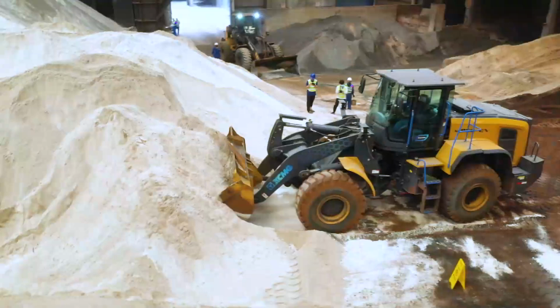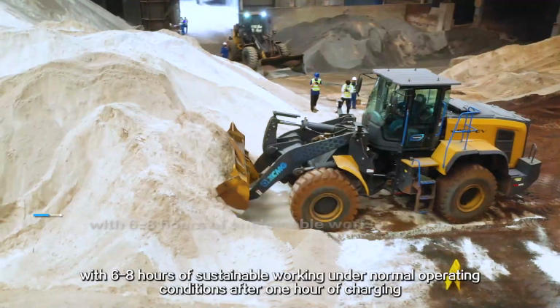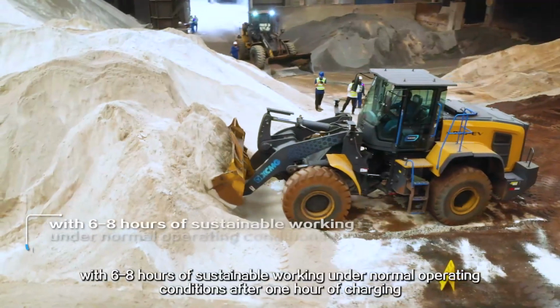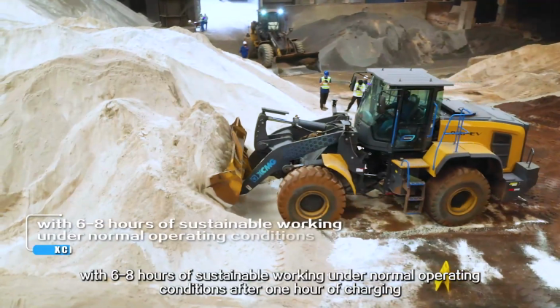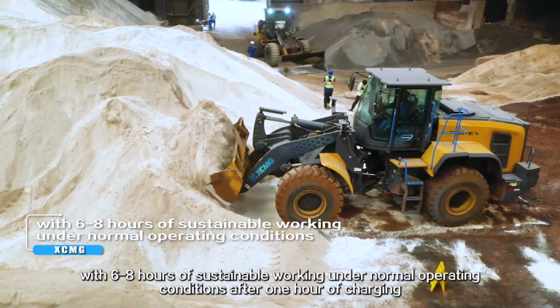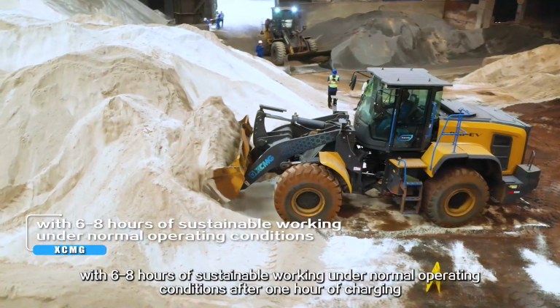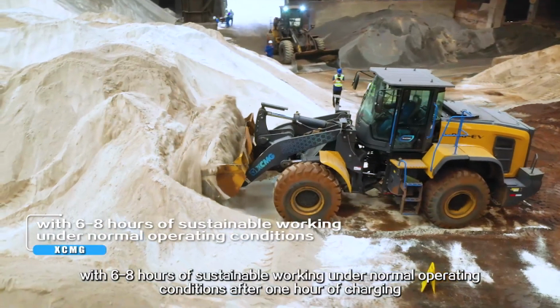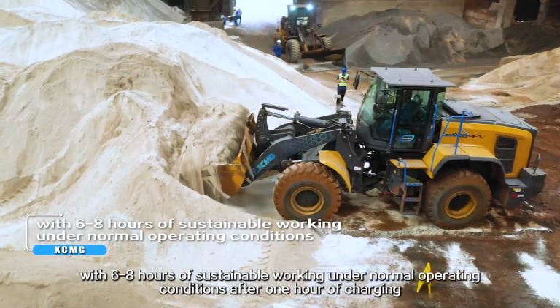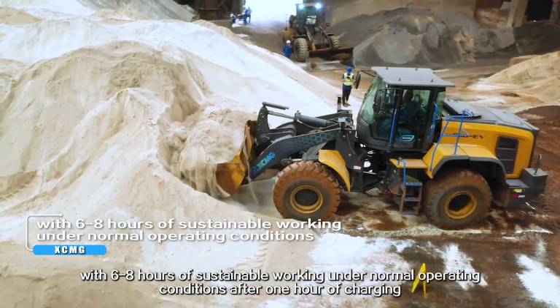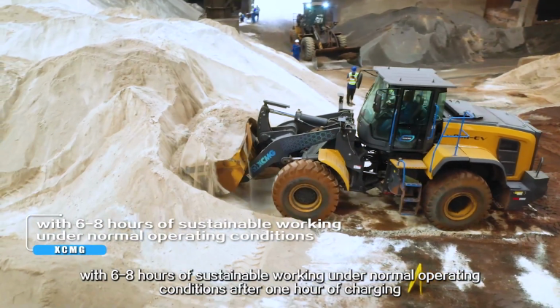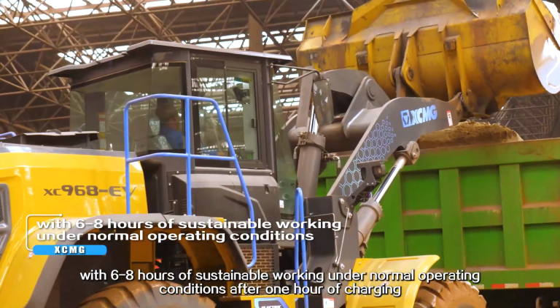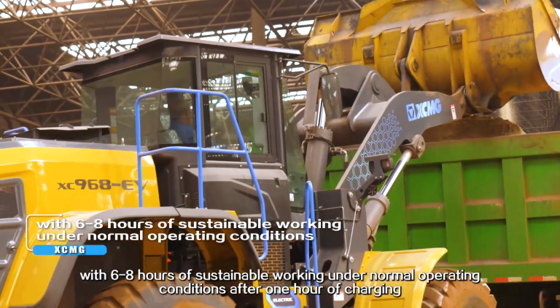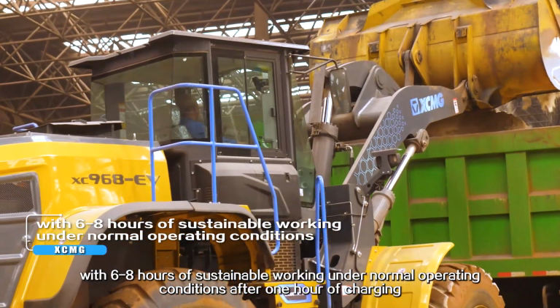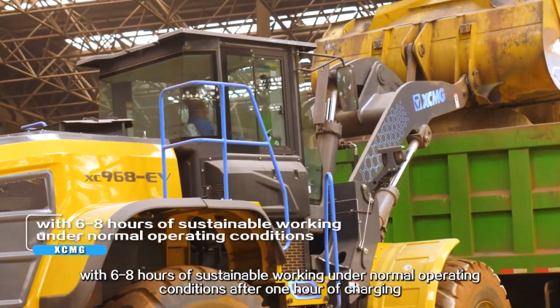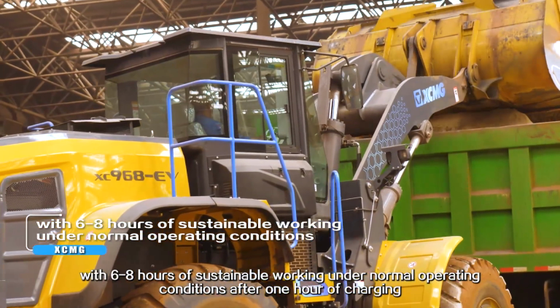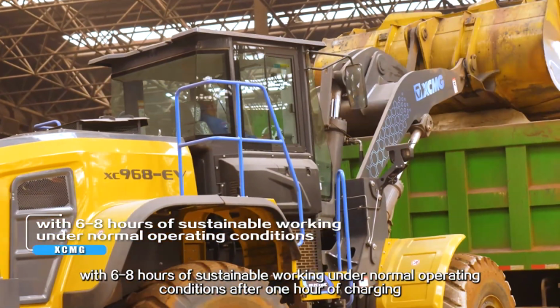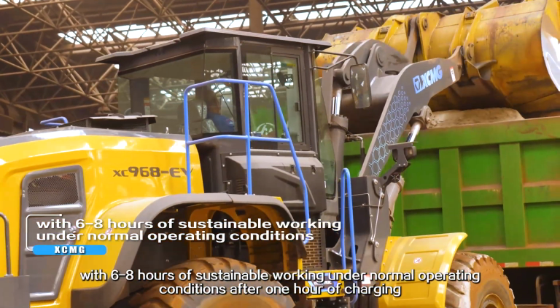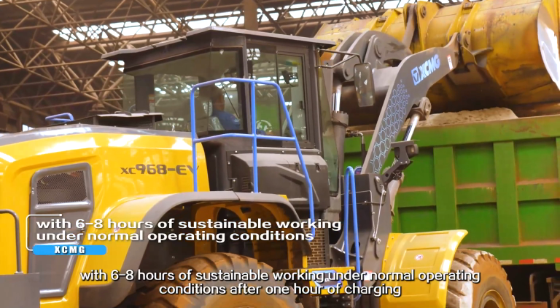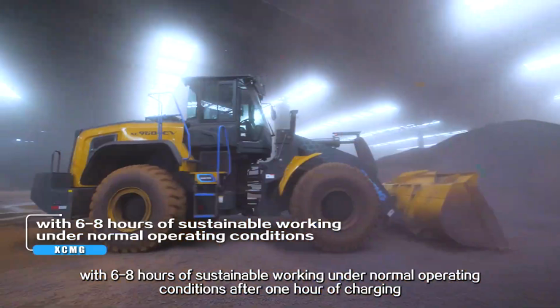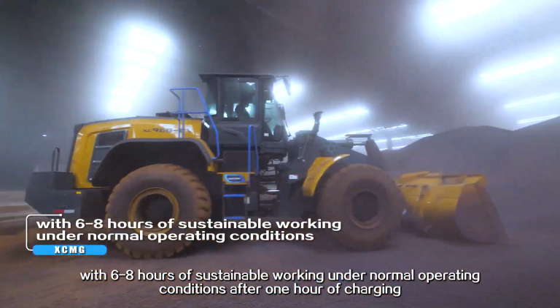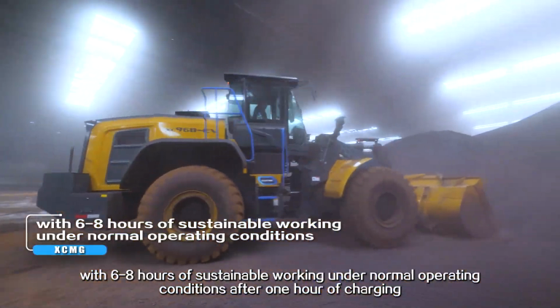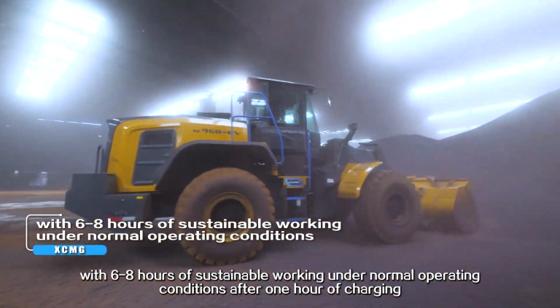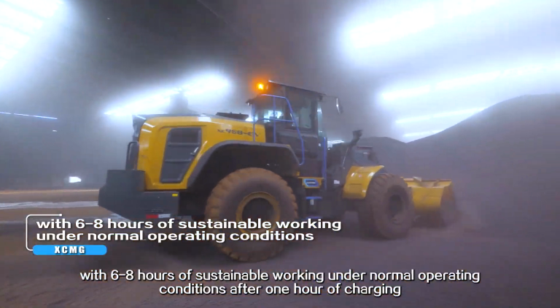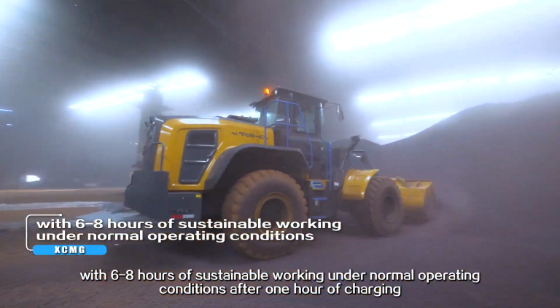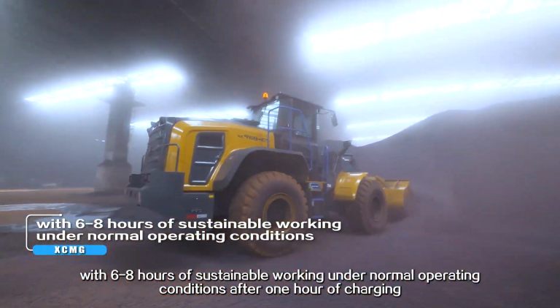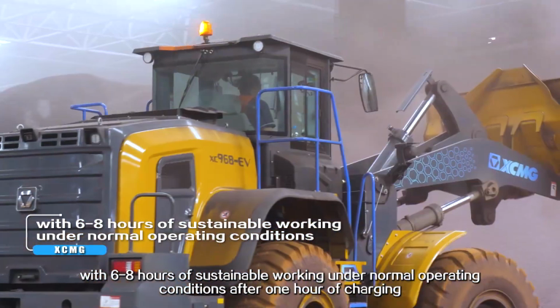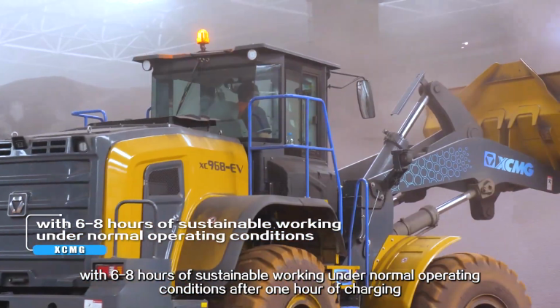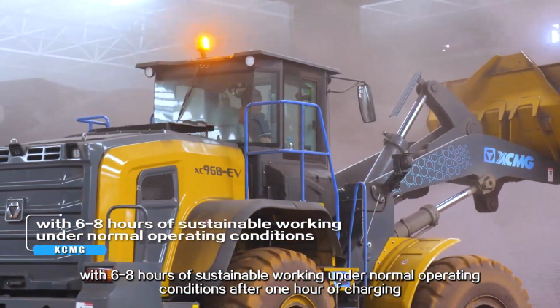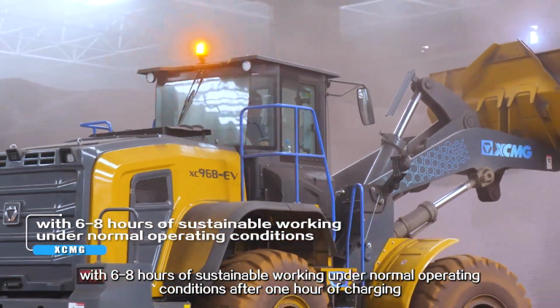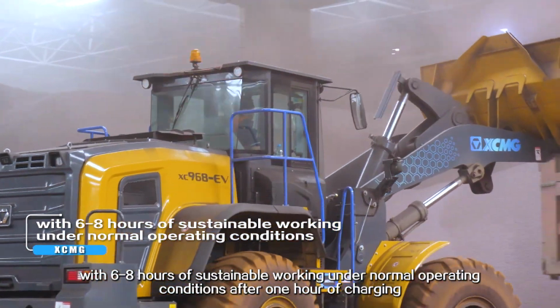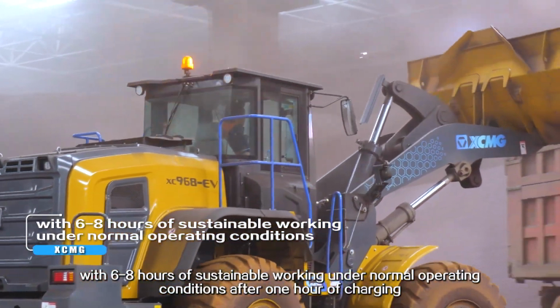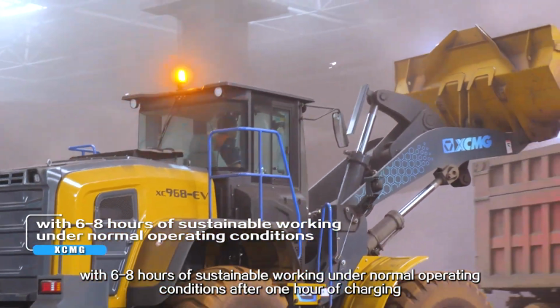The XC-968EV consumes approximately 36 kWh during operation, with 6 to 8 hours of sustainable working under normal operating conditions after one hour of charging.